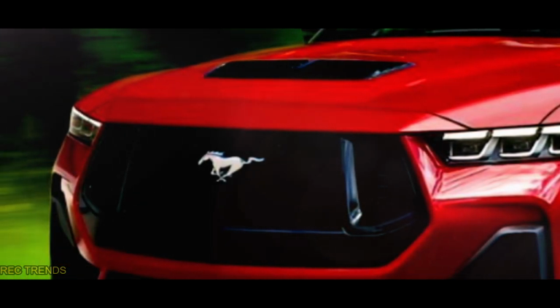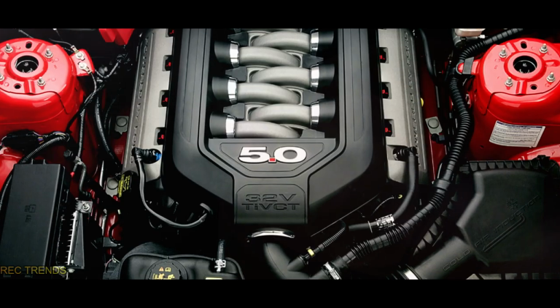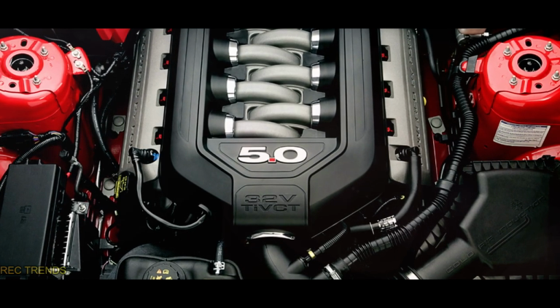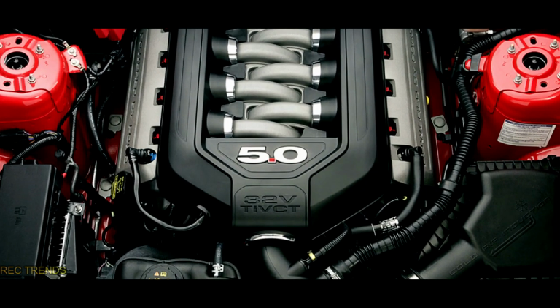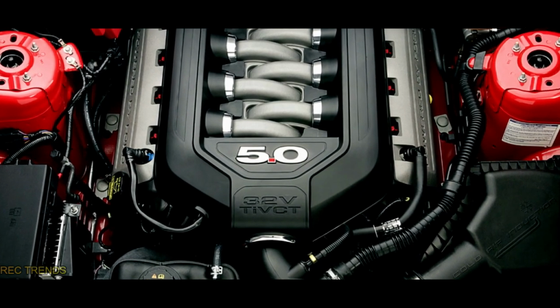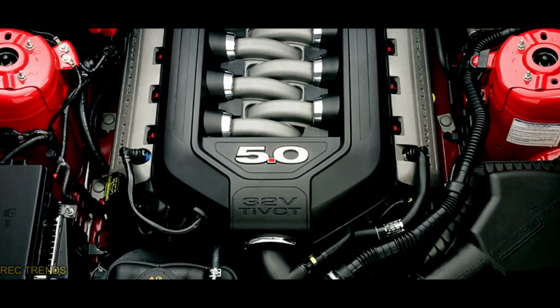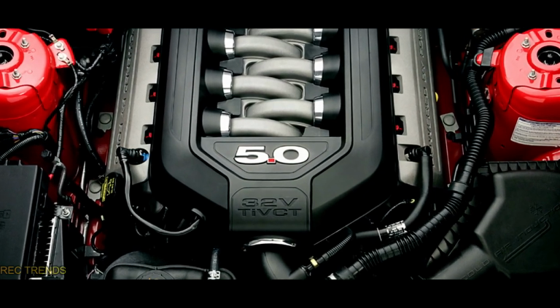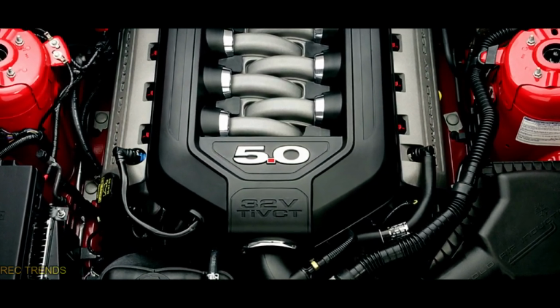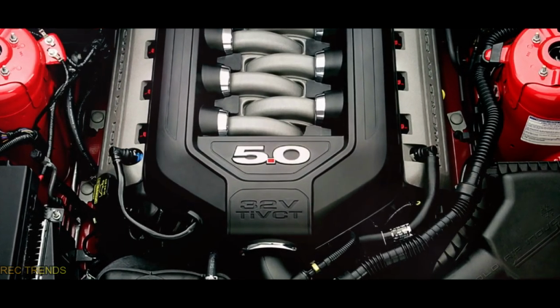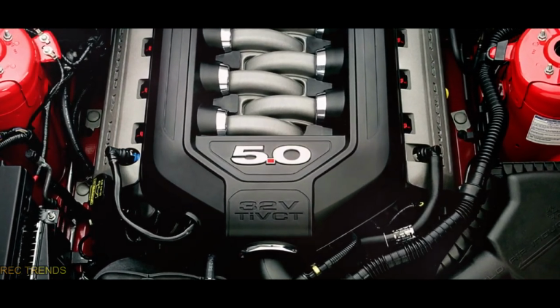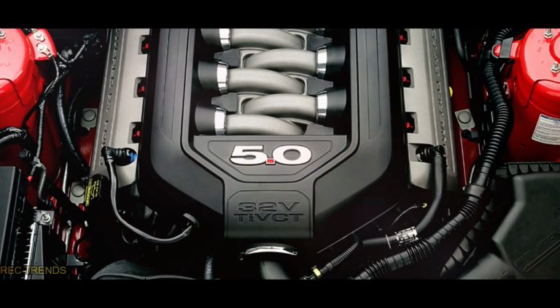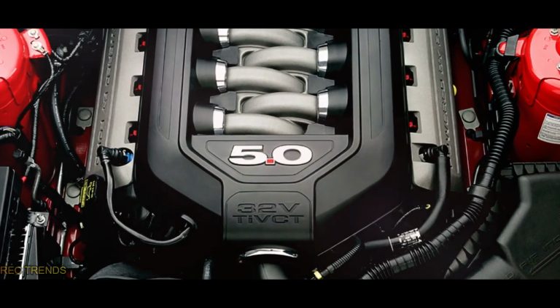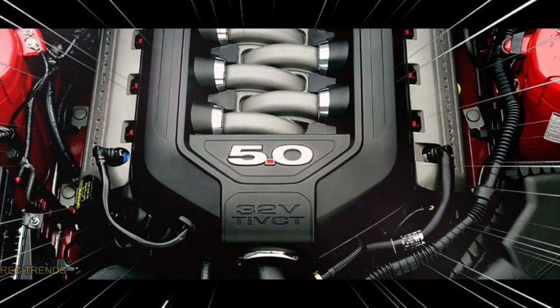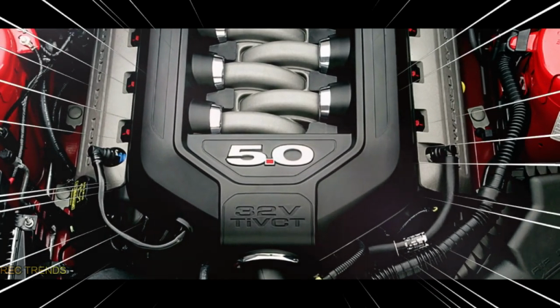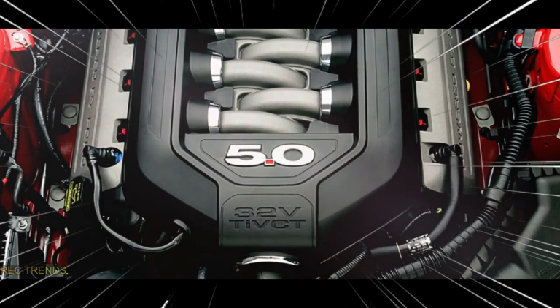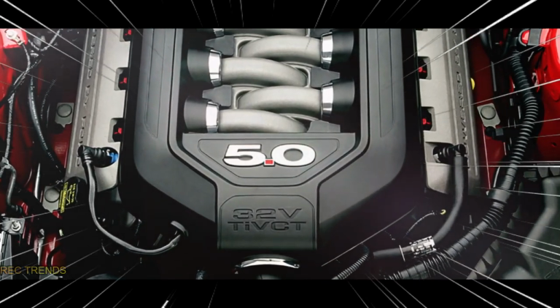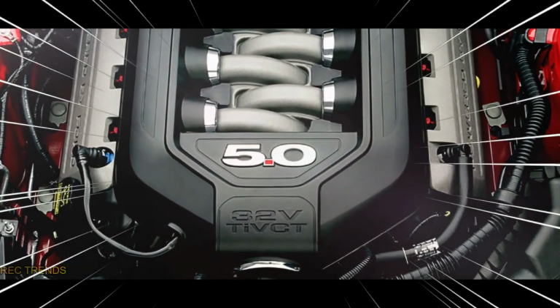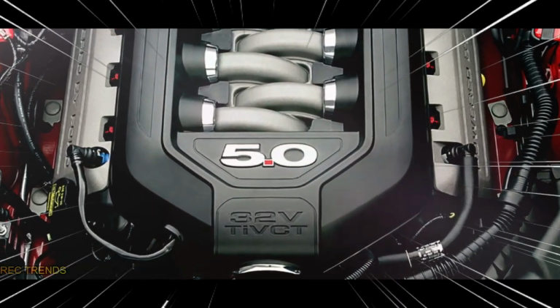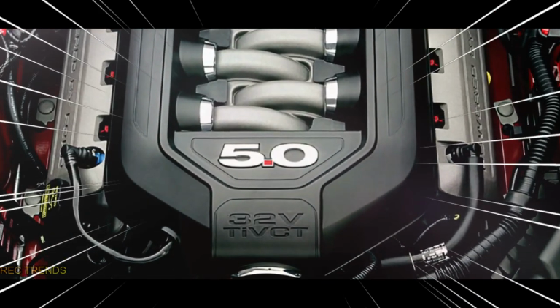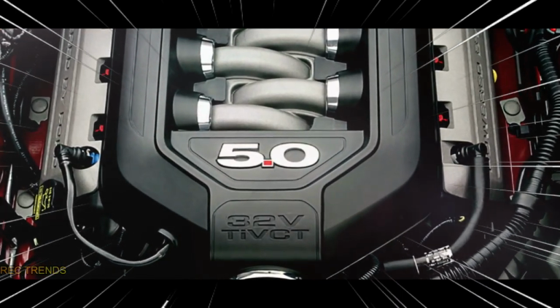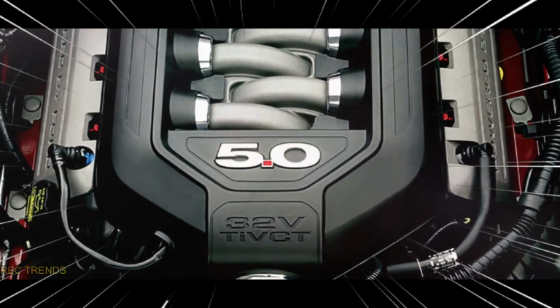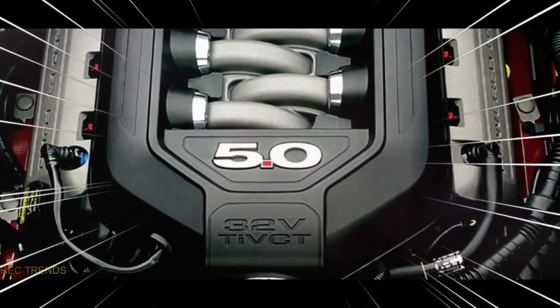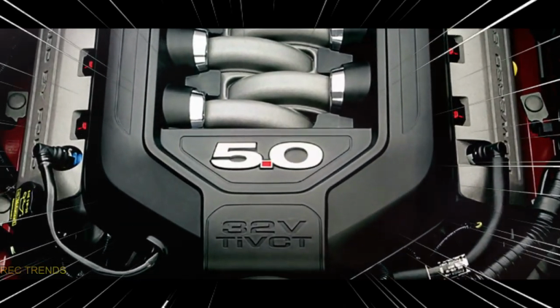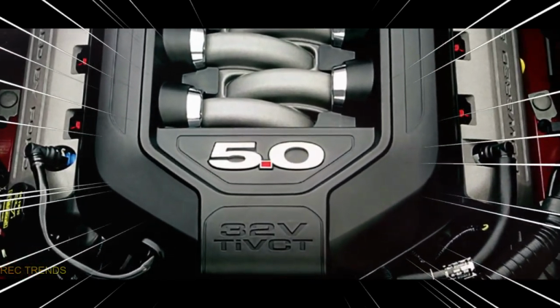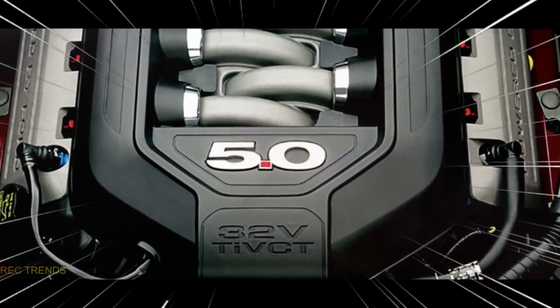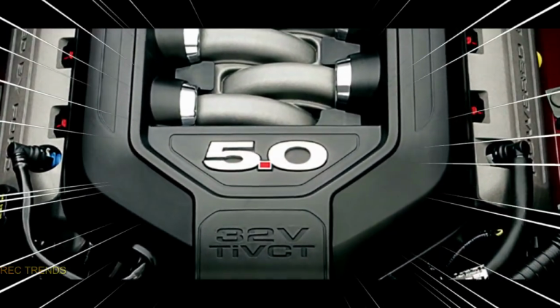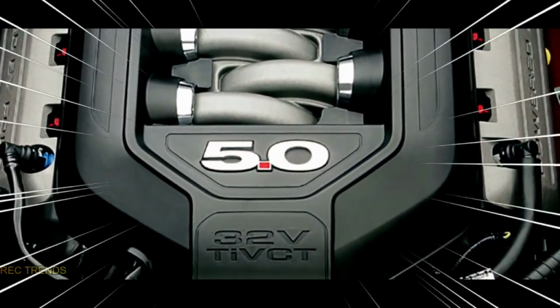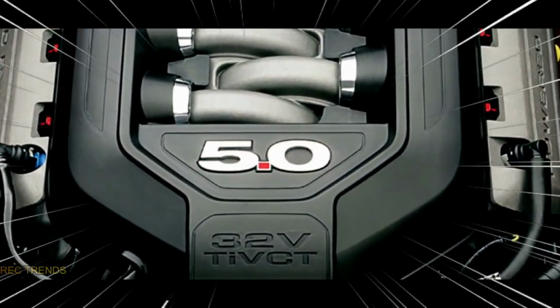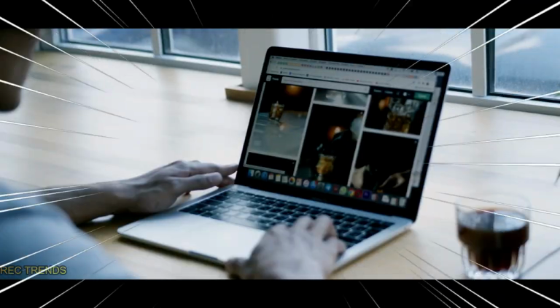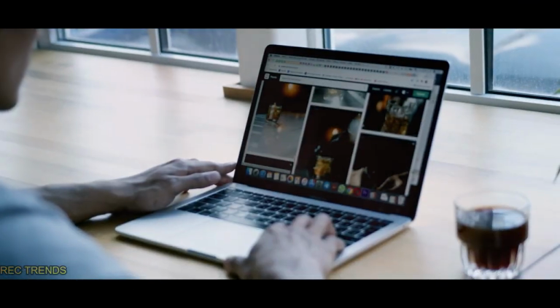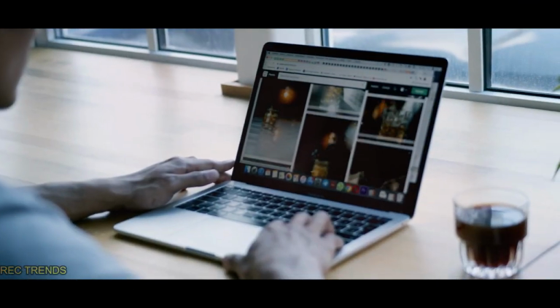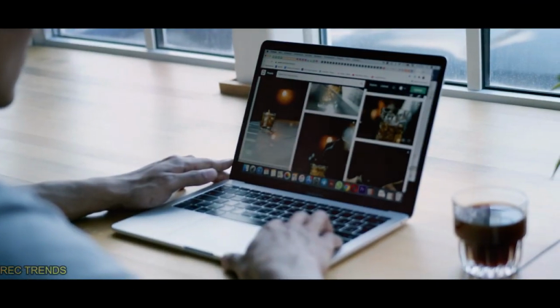Imagine the Ford Explorer with a small-block 5.0-liter V8 engine, reminiscent of its iconic past. But that's not all.